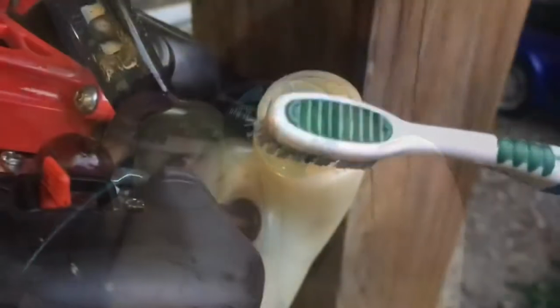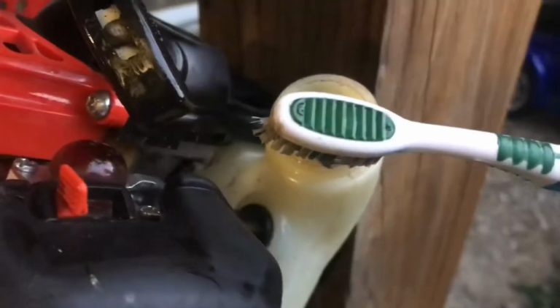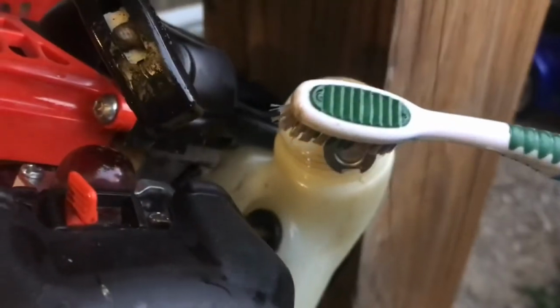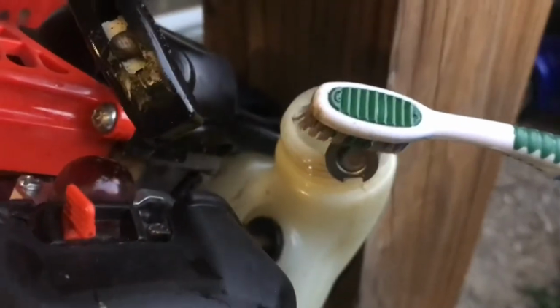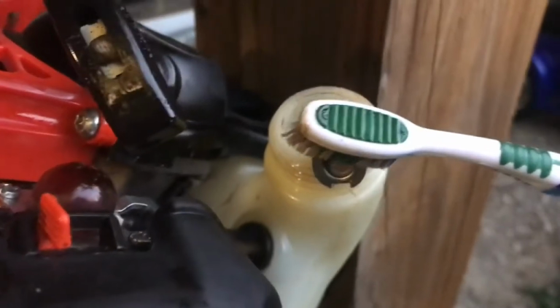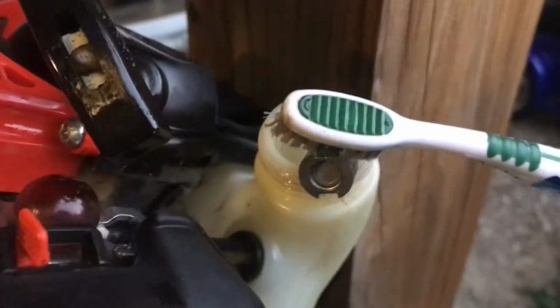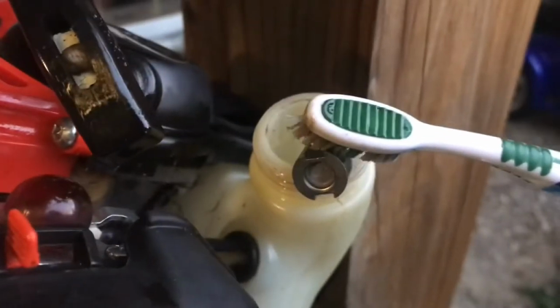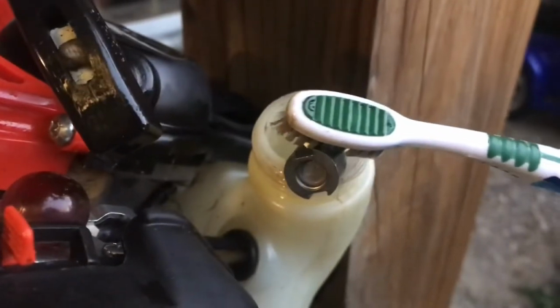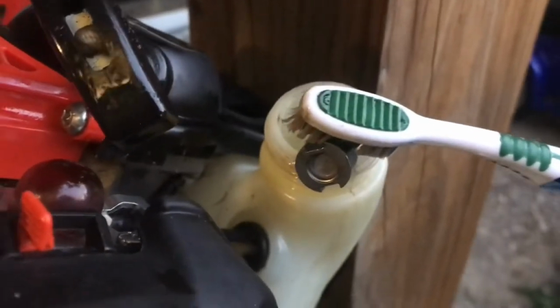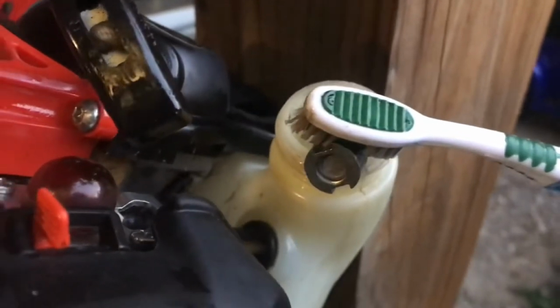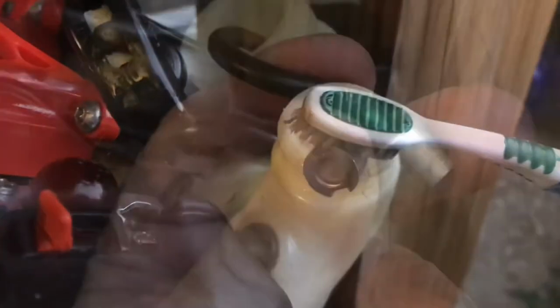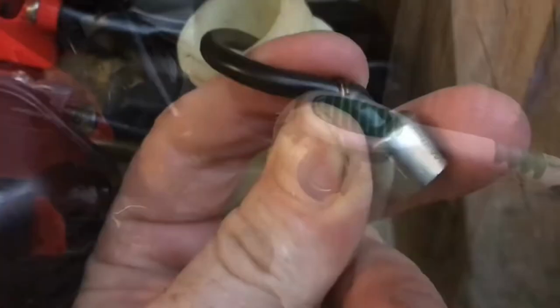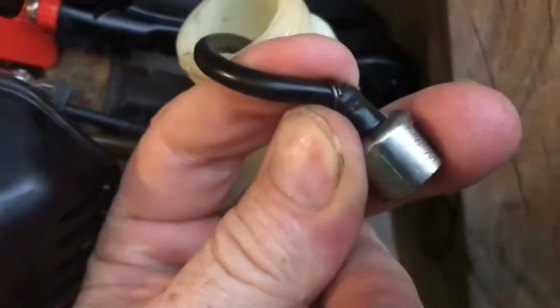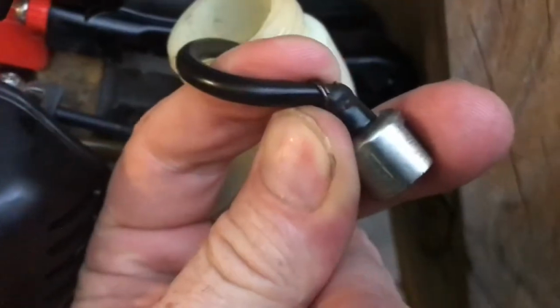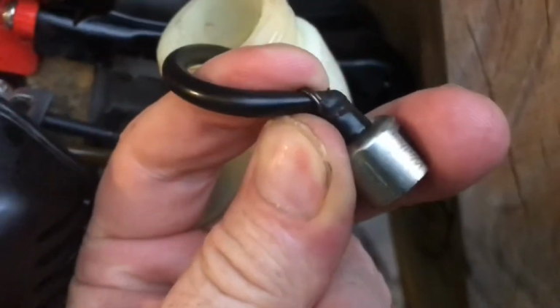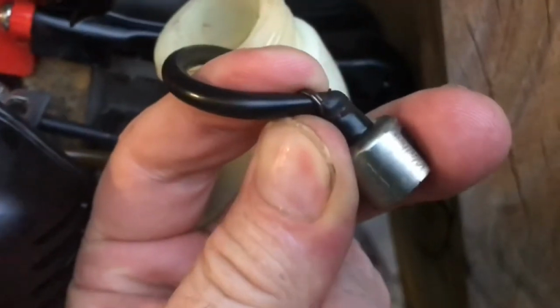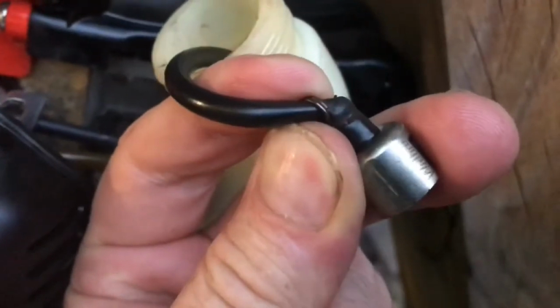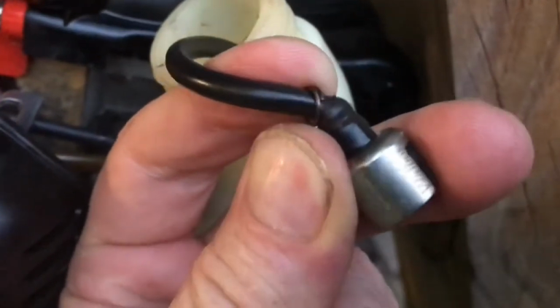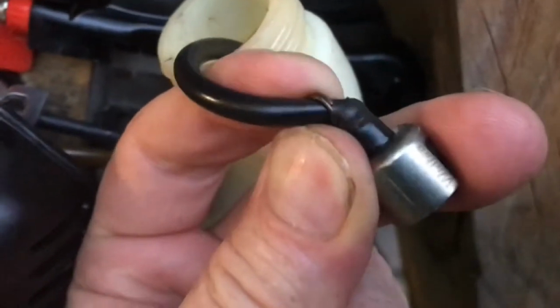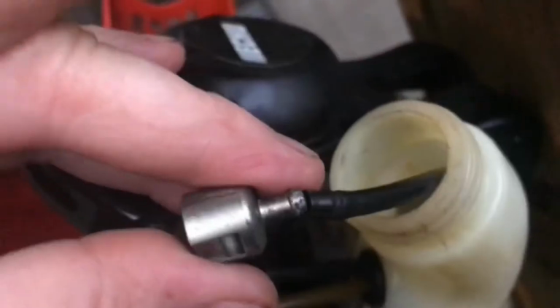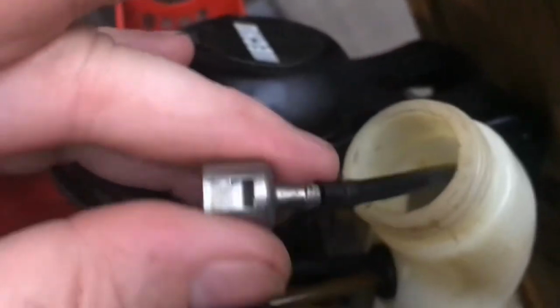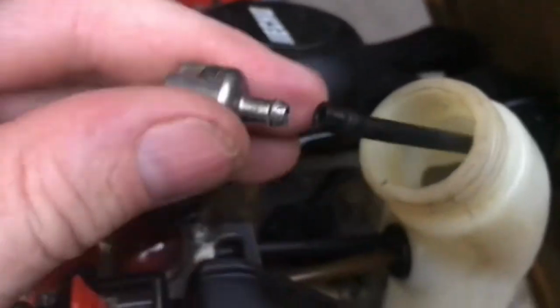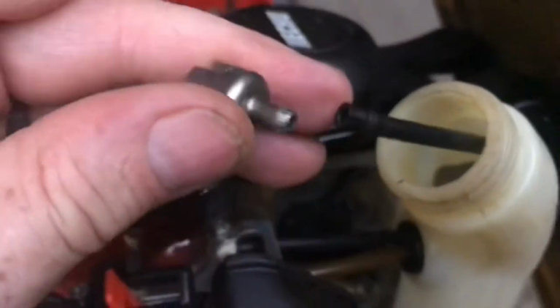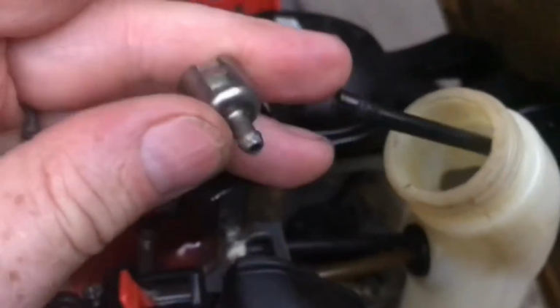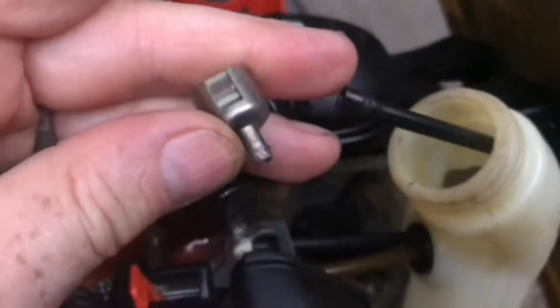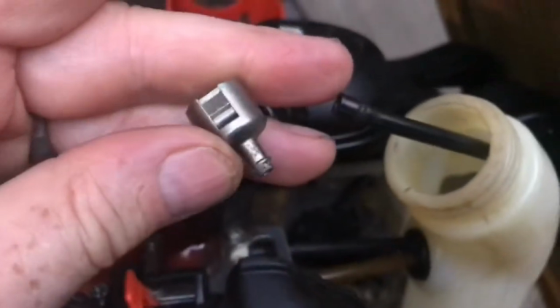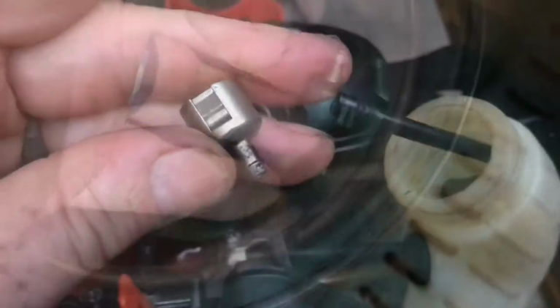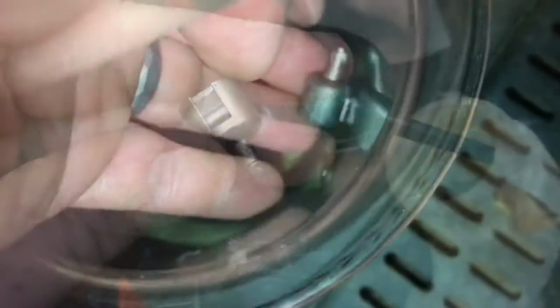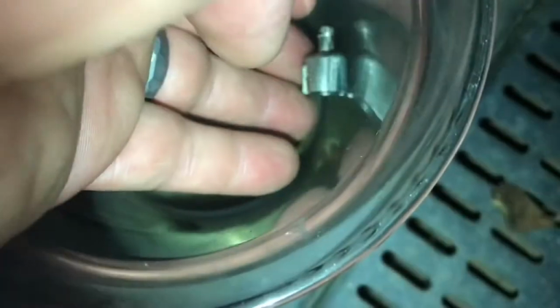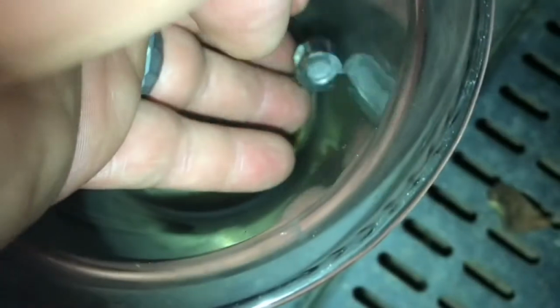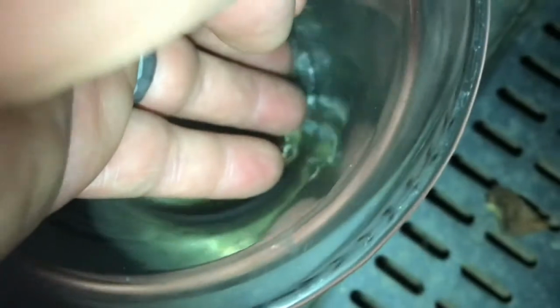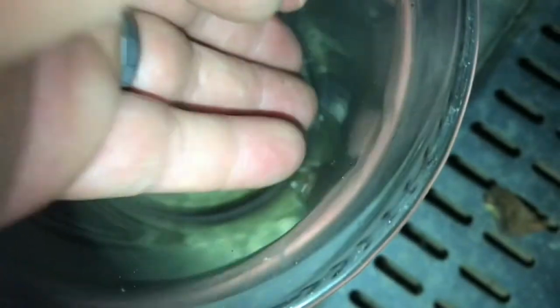Scrub this up with a toothbrush. Pull this metal spring back. Pull the back of the filter out. Soak it overnight as well.